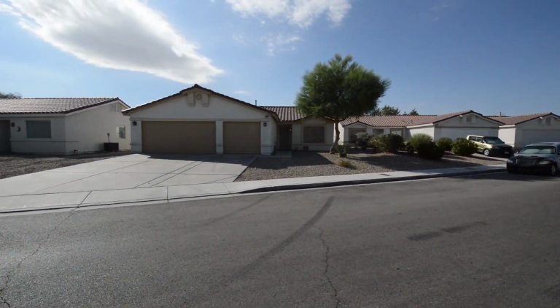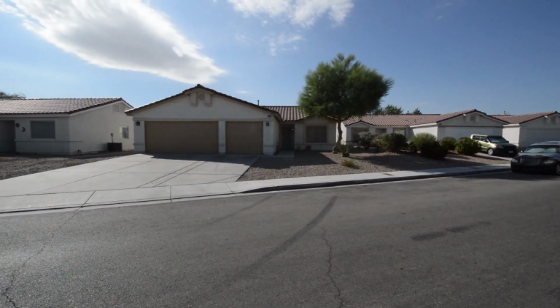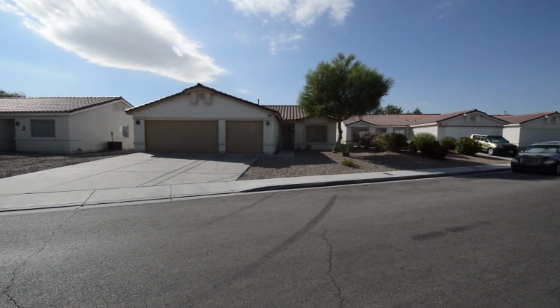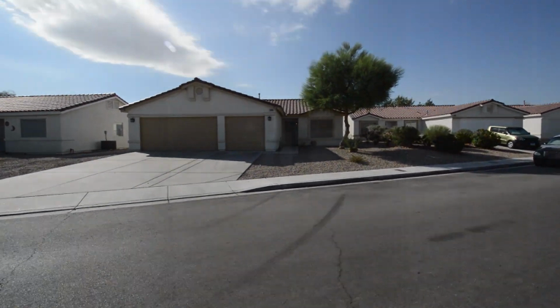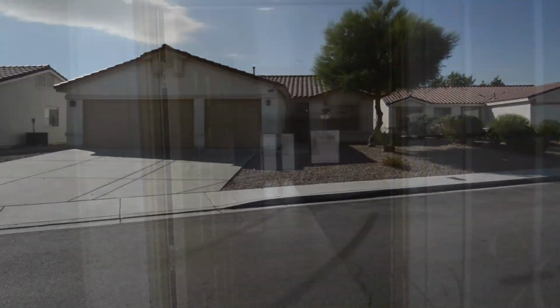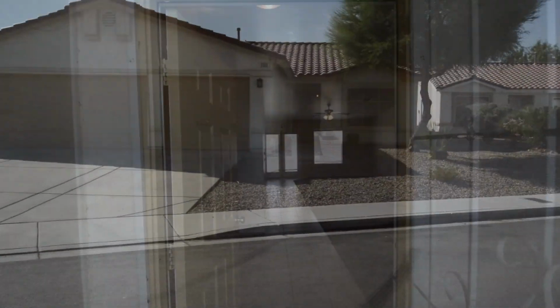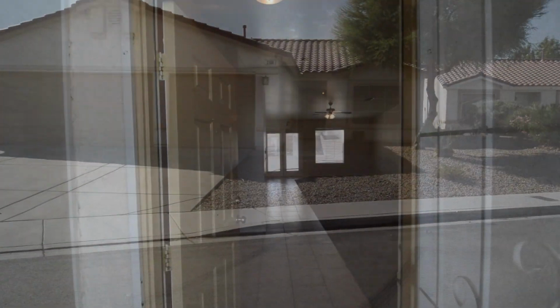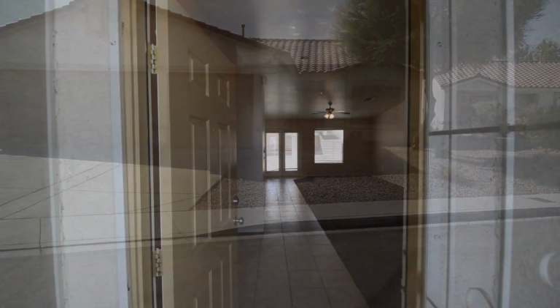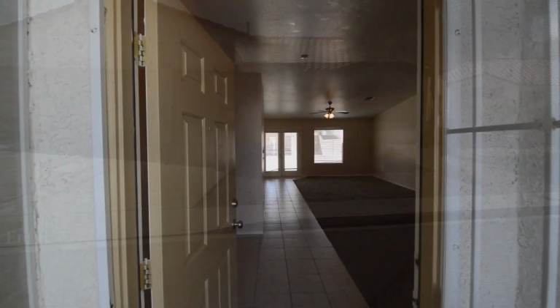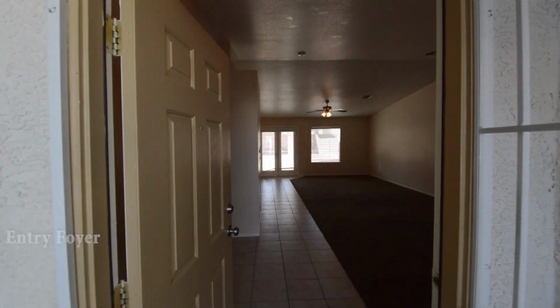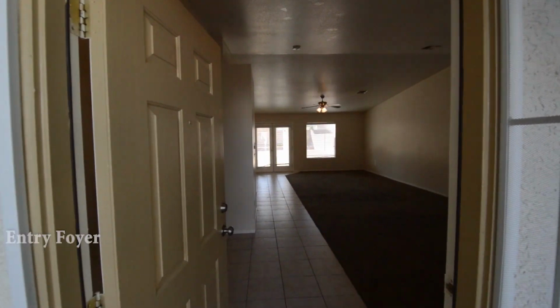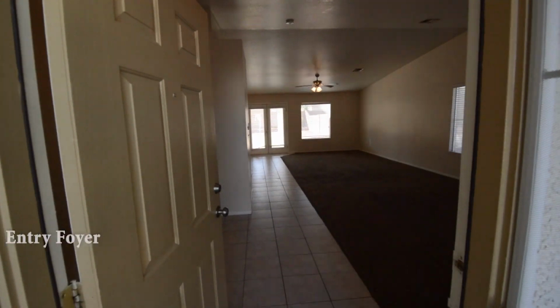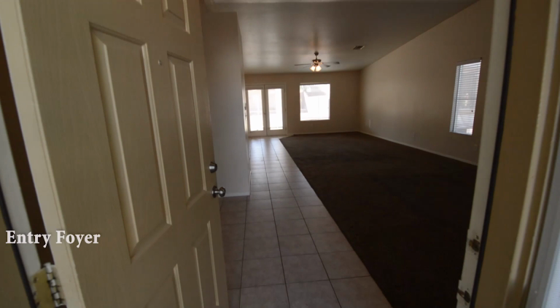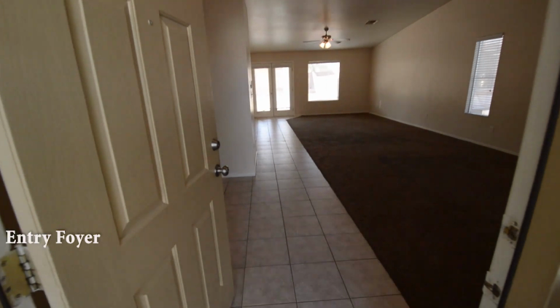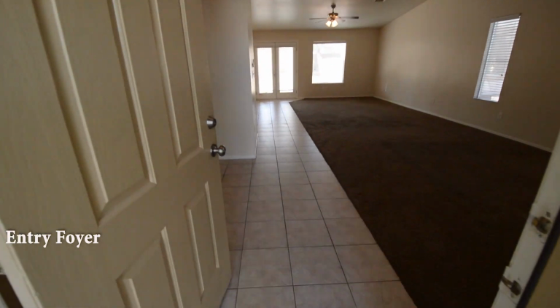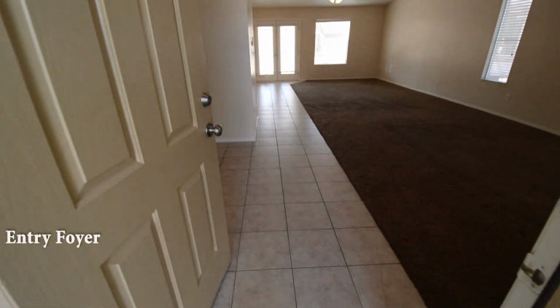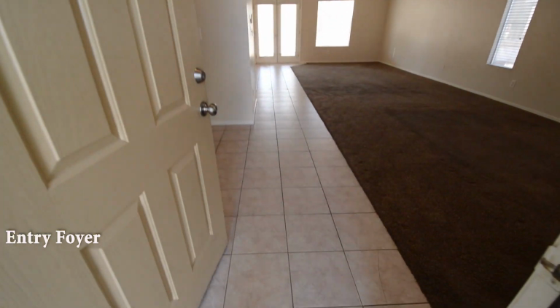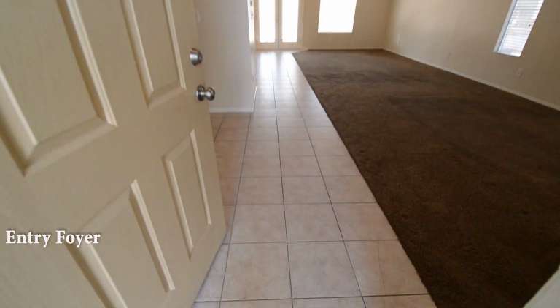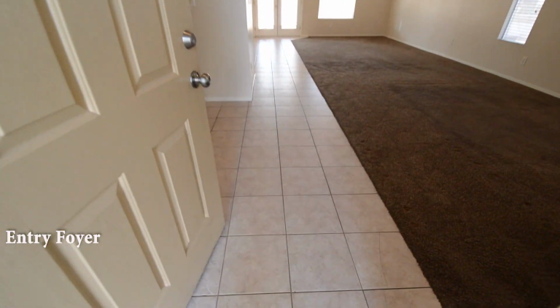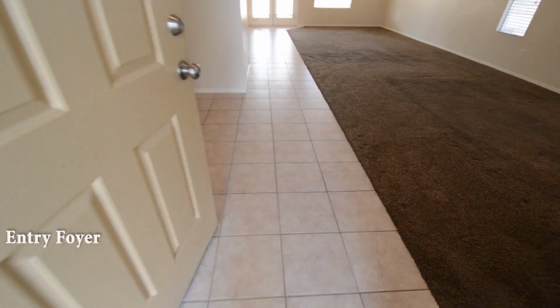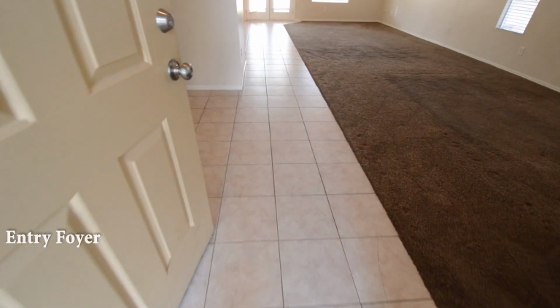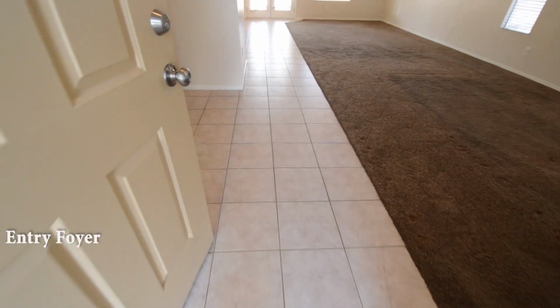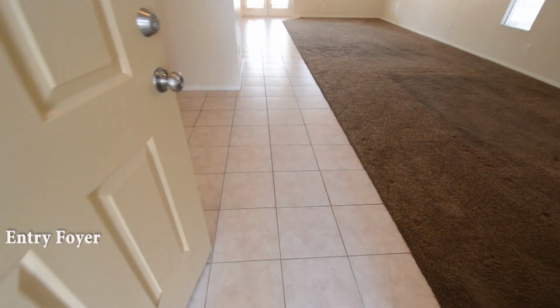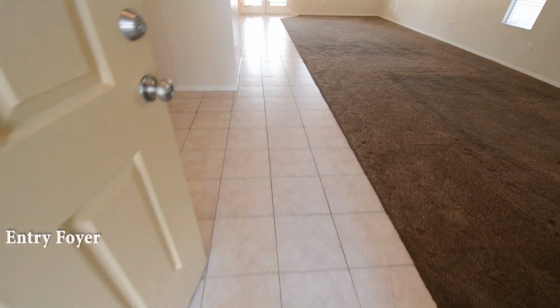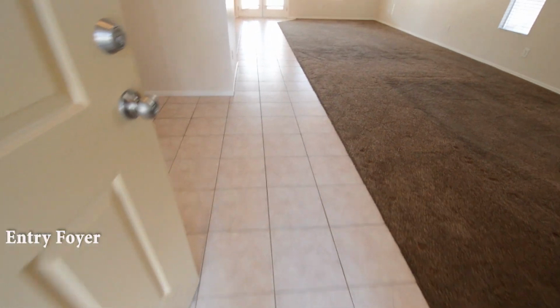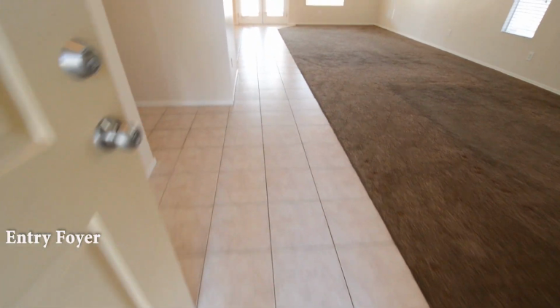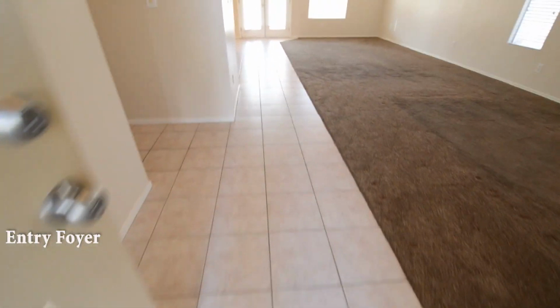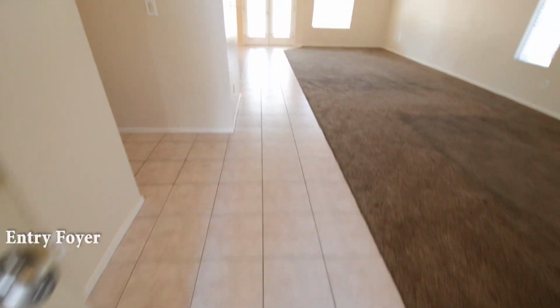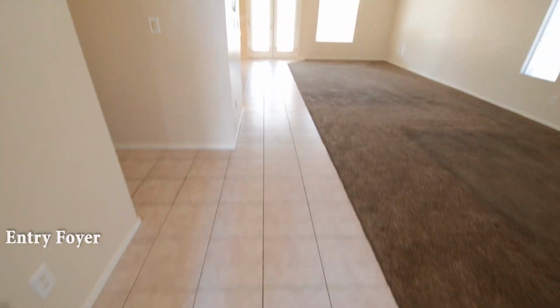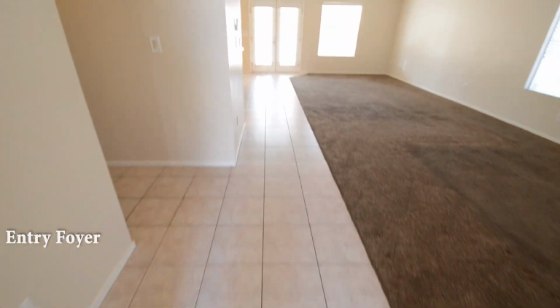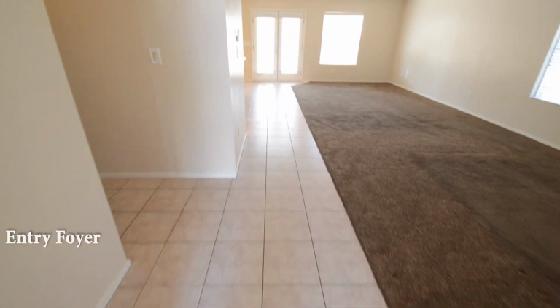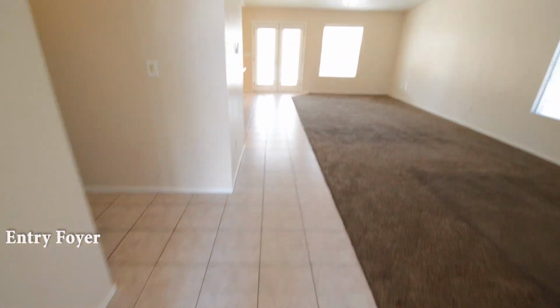The home features a large open floor plan with four bedrooms, two full bathrooms, and an attached three-car garage.